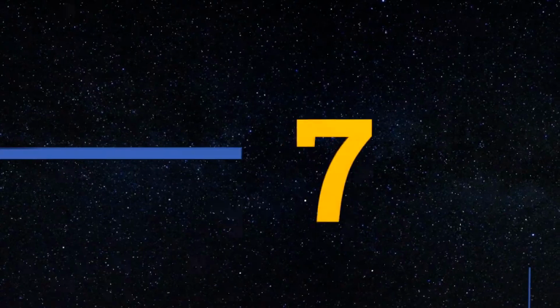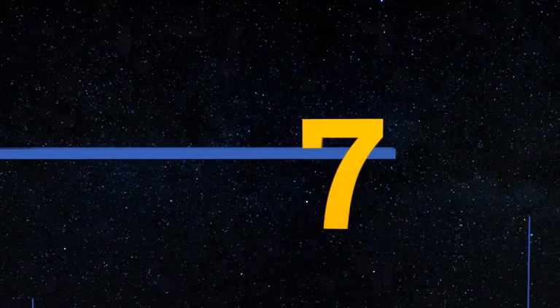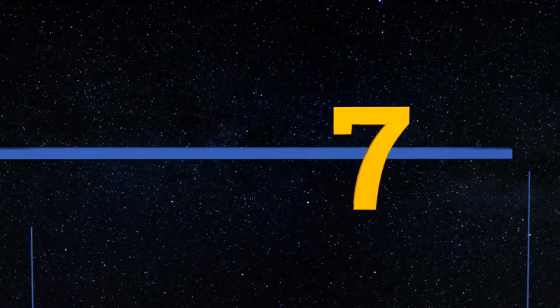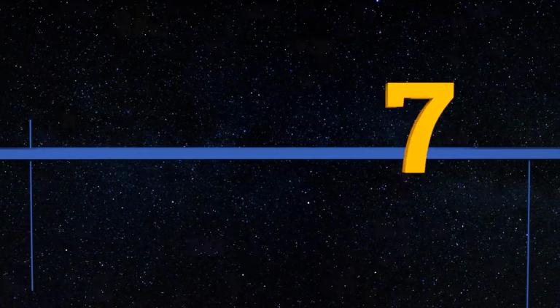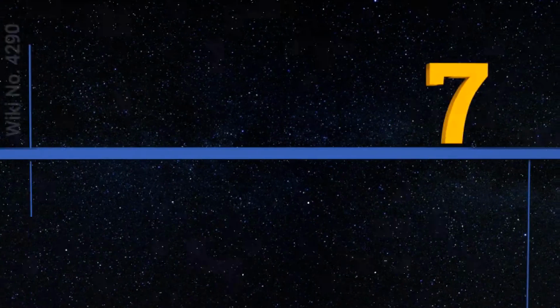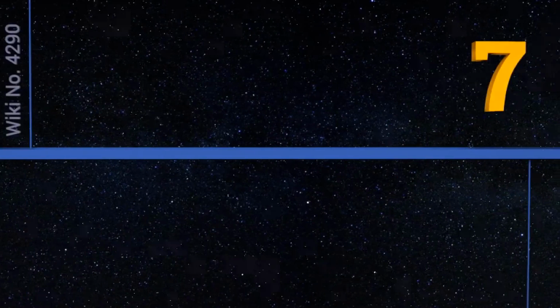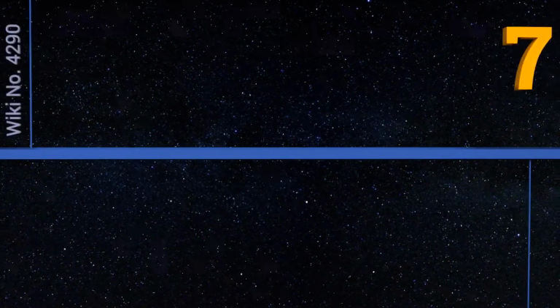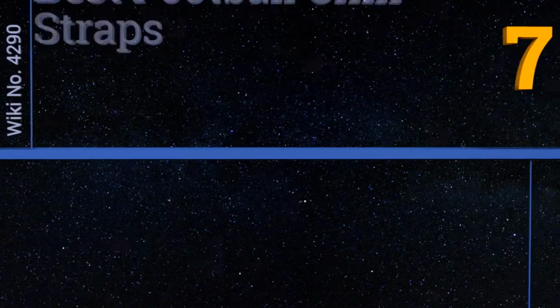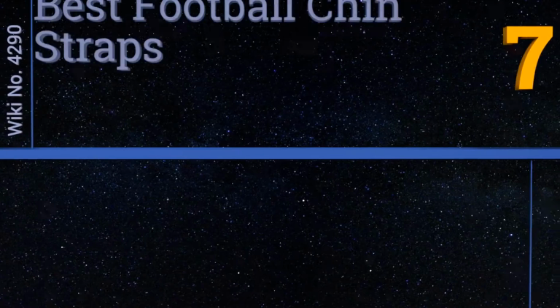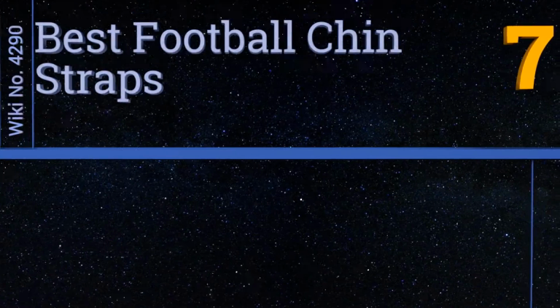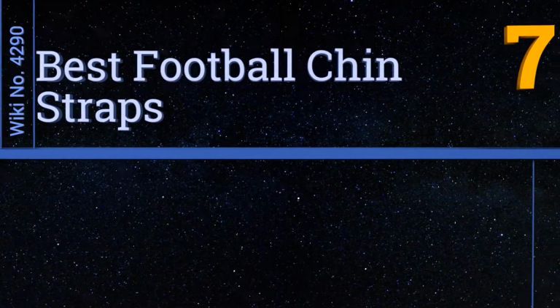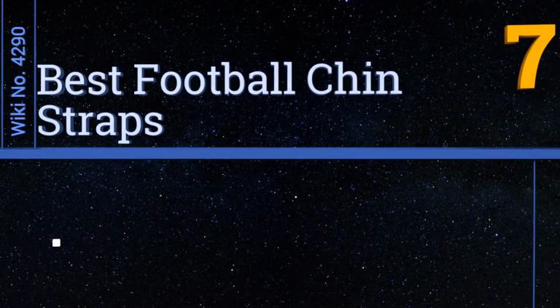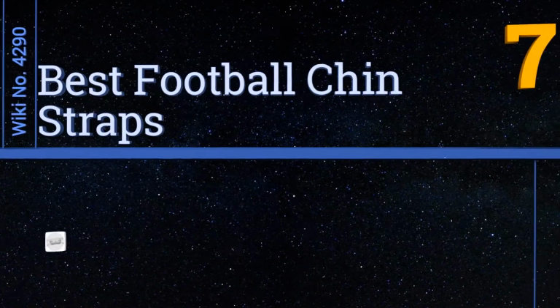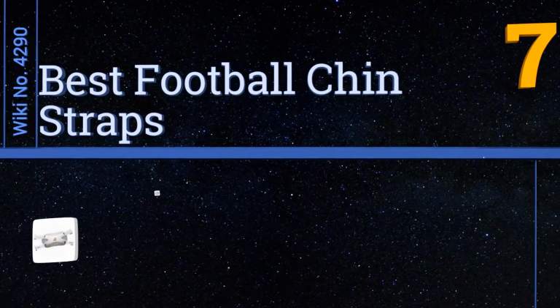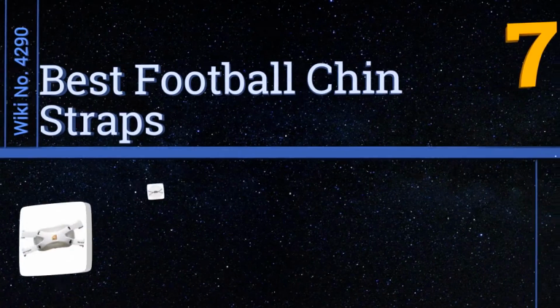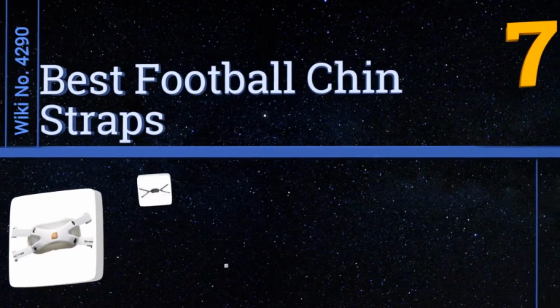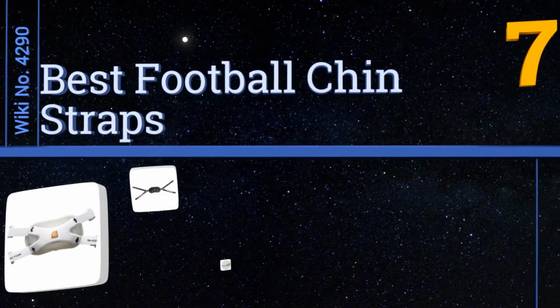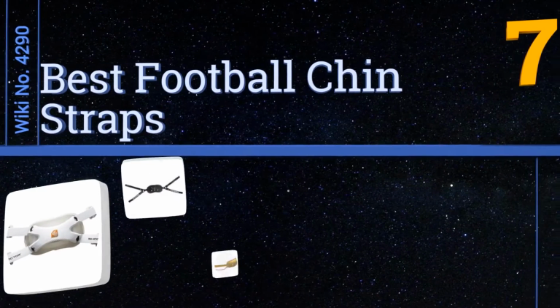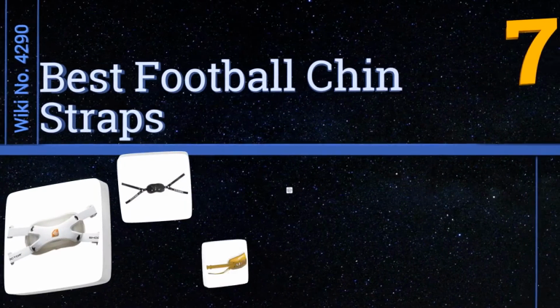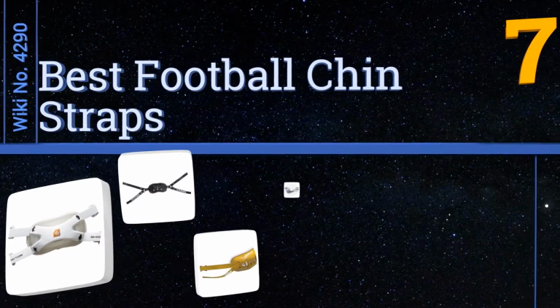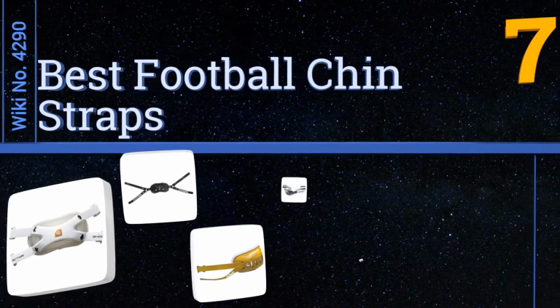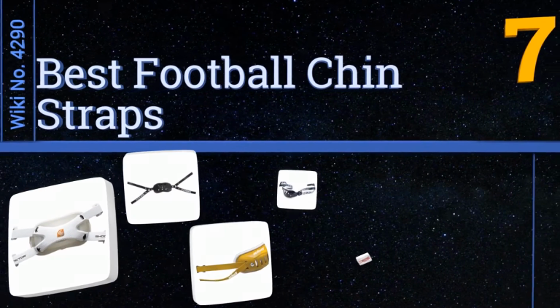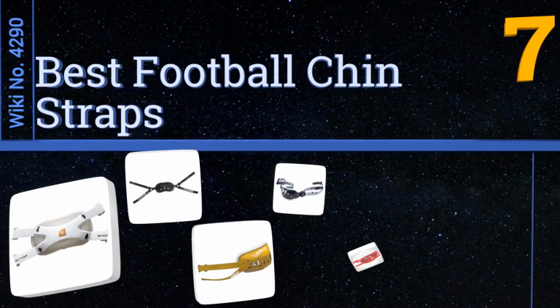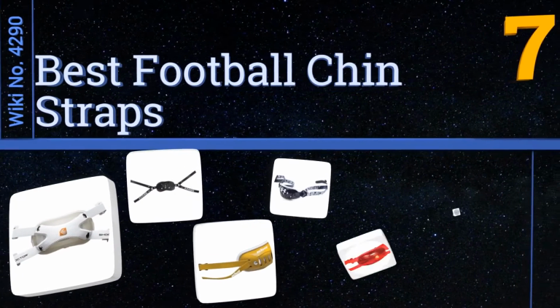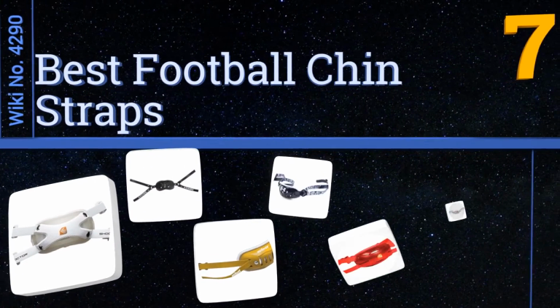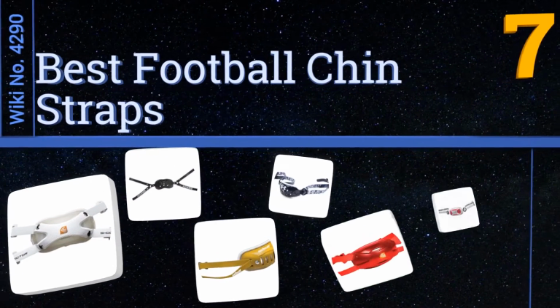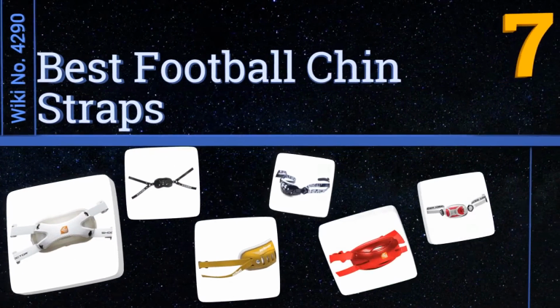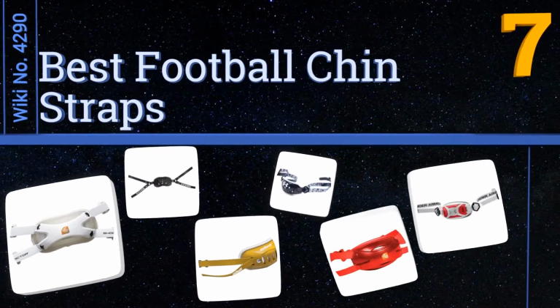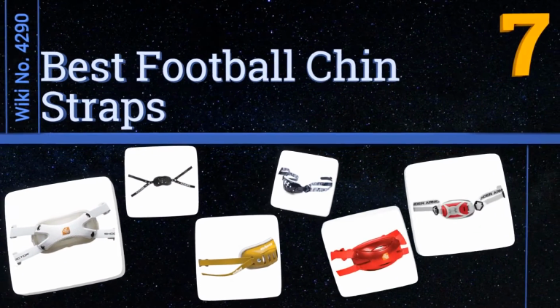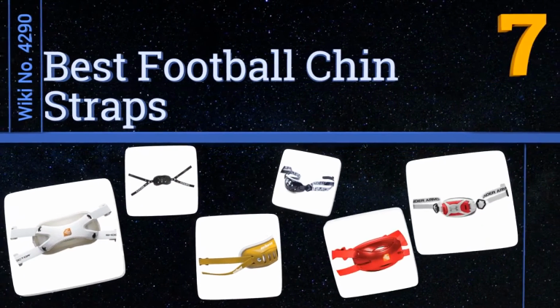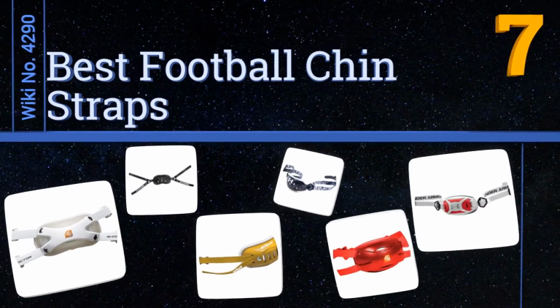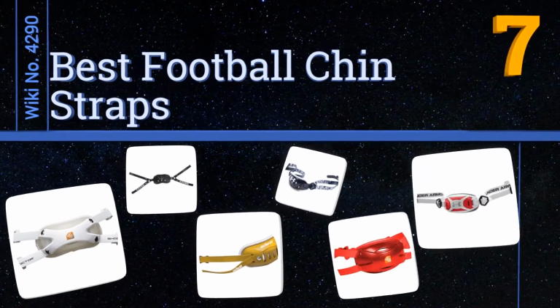EasyVid presents the seven best football chin straps. Let's get started with the list.